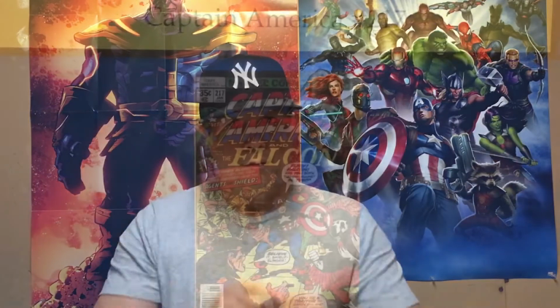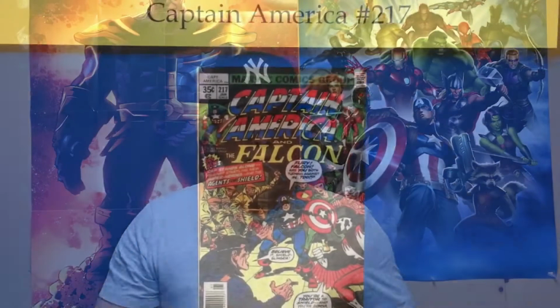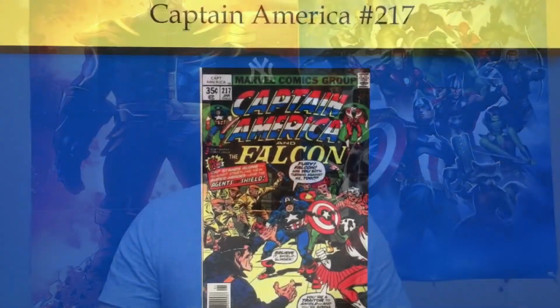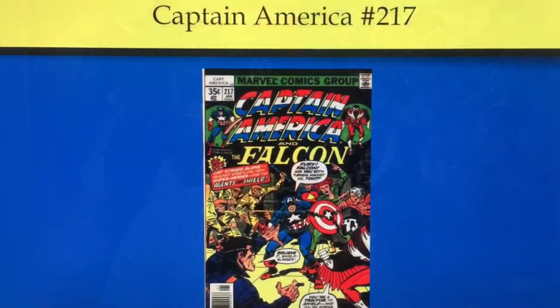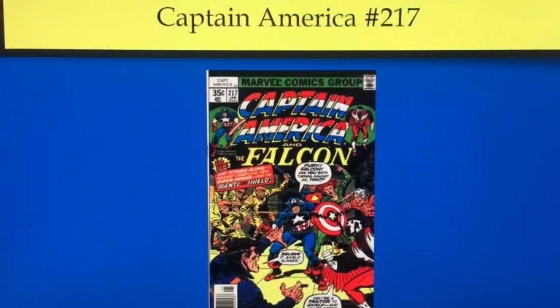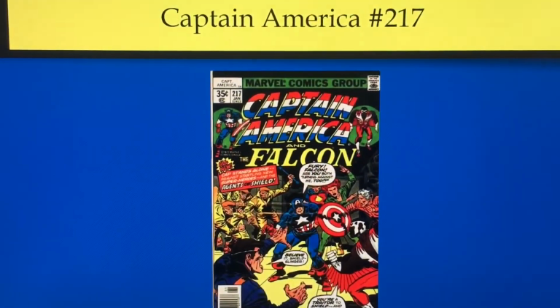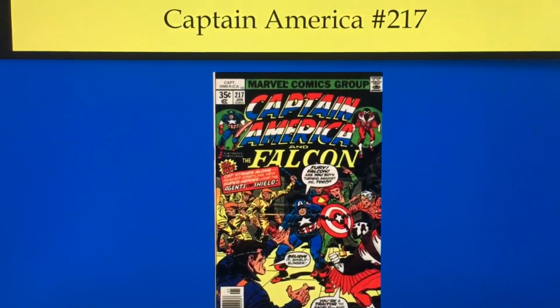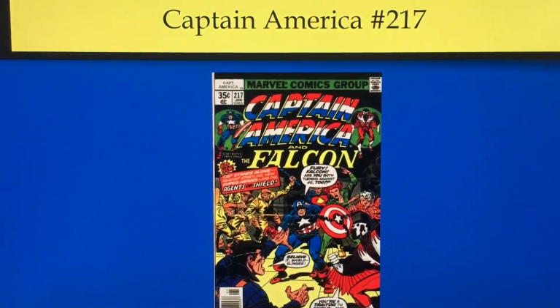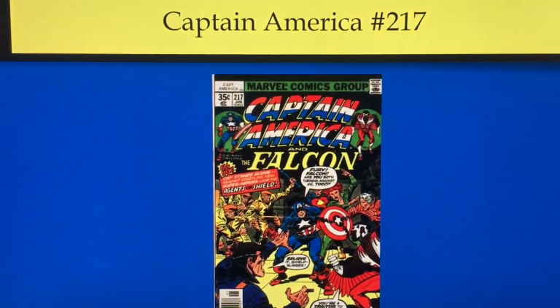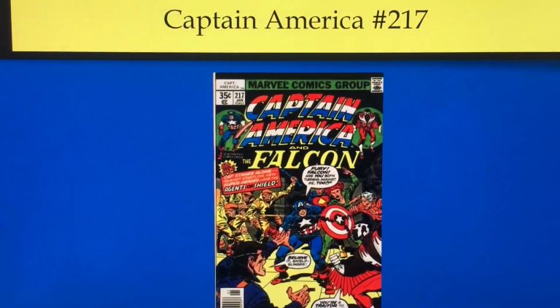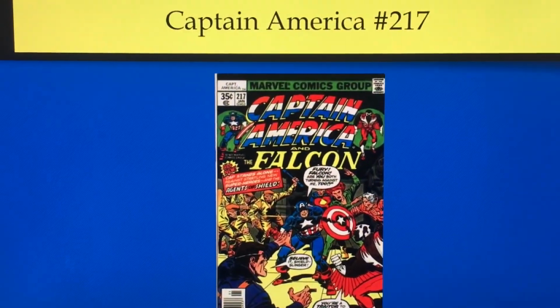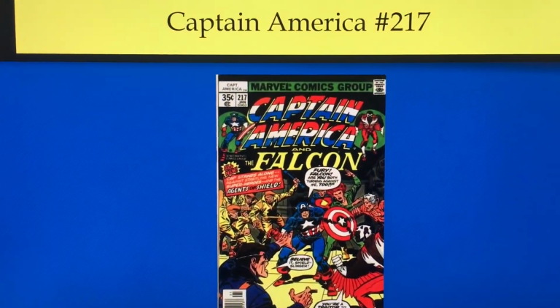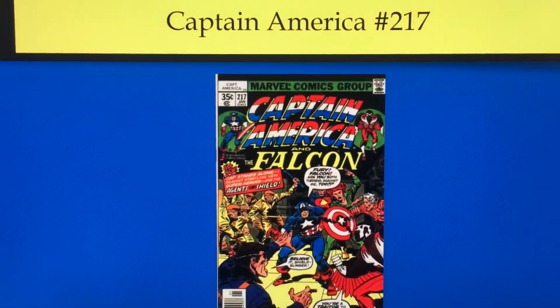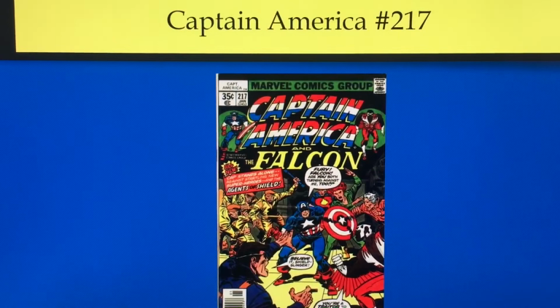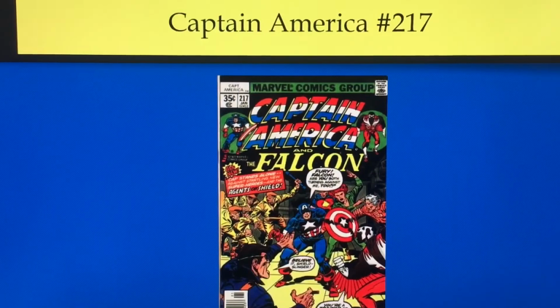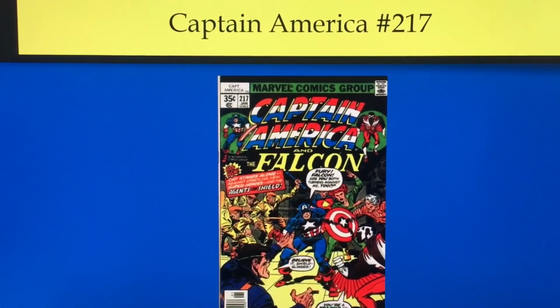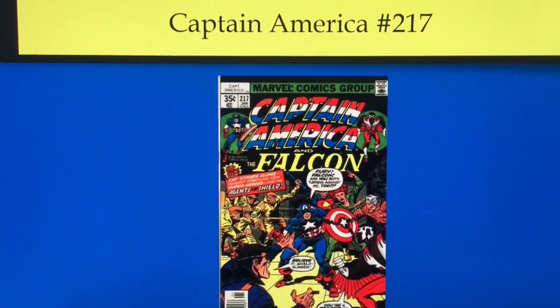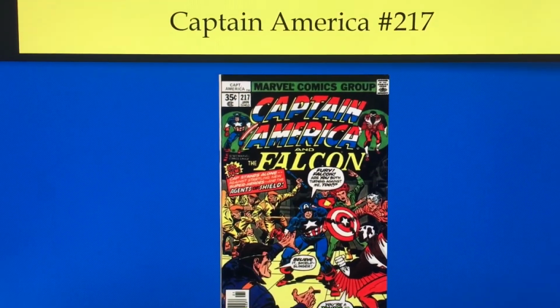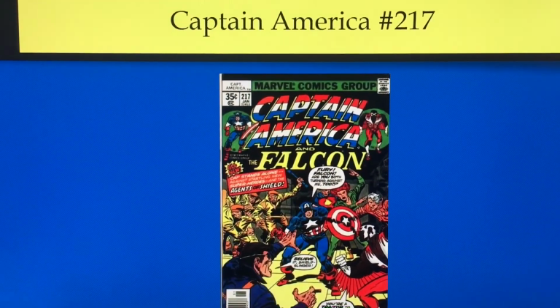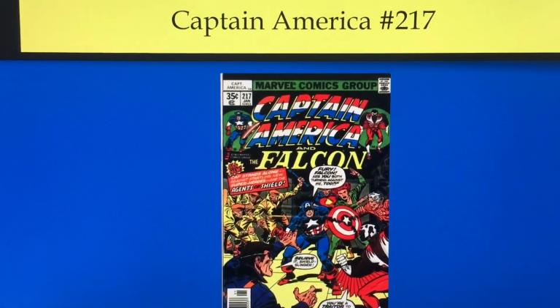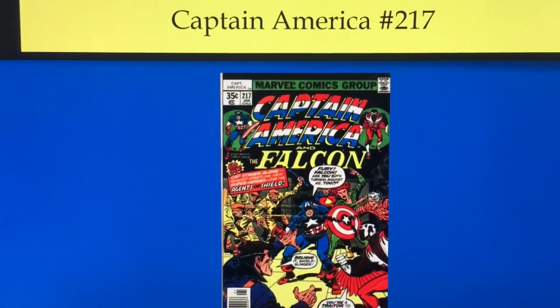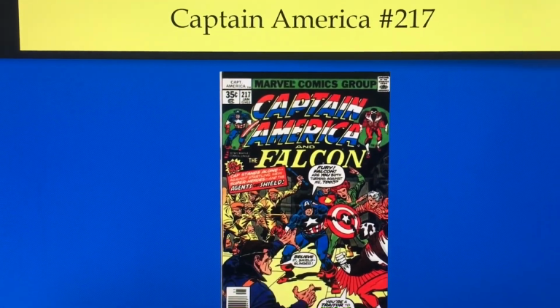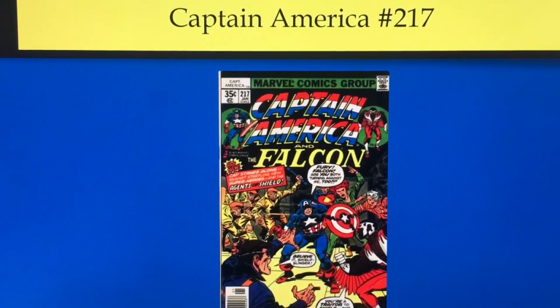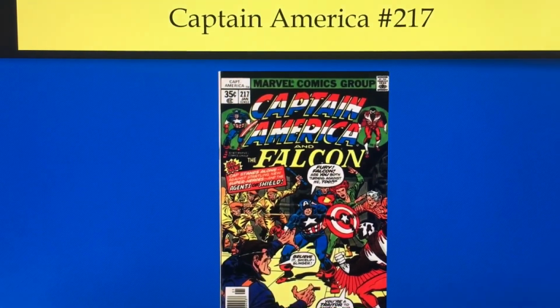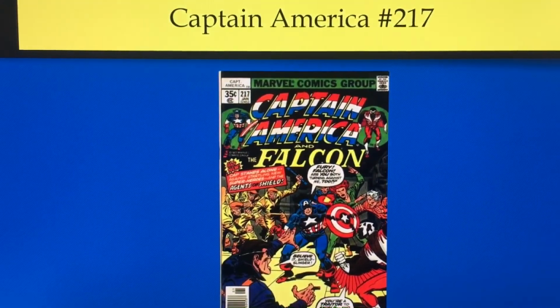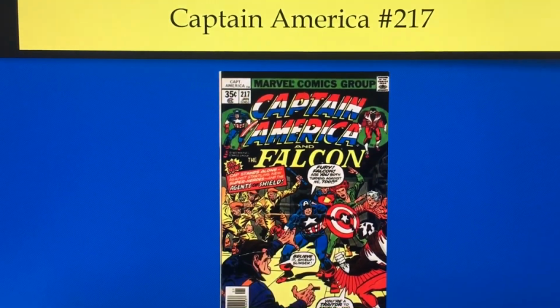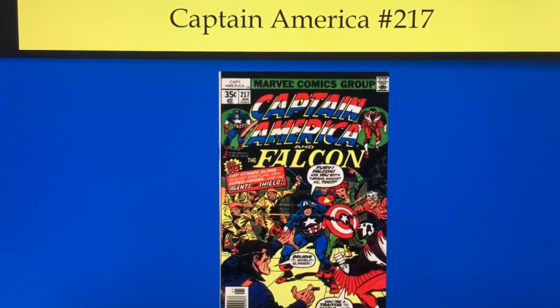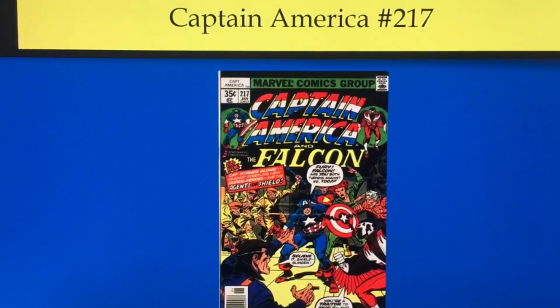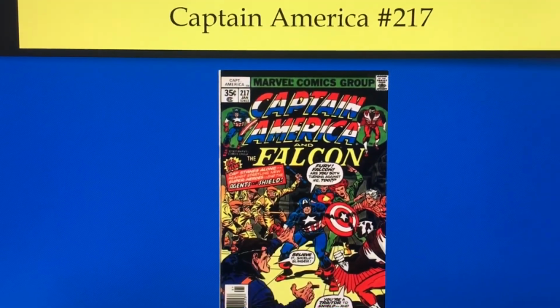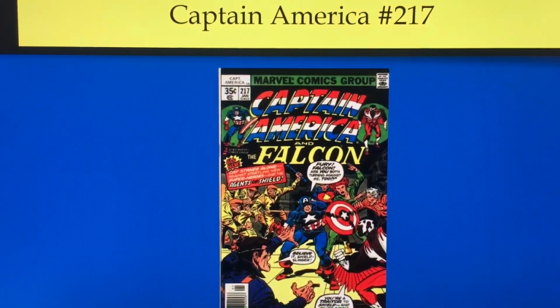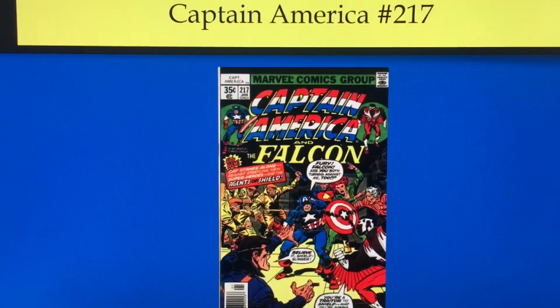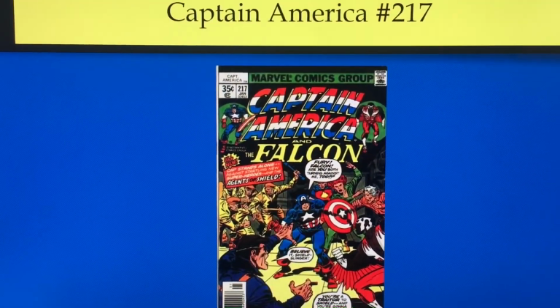So this is the book I'm talking about: Captain America number 217. First appearance of Quasar, although he's not Quasar in this book — he's actually Marvel Boy.